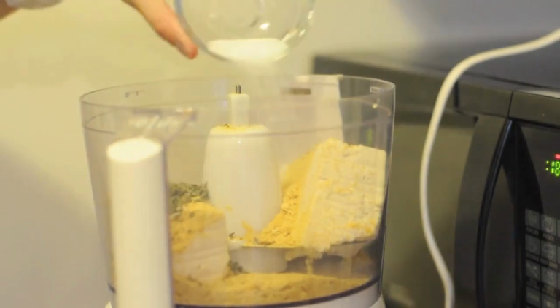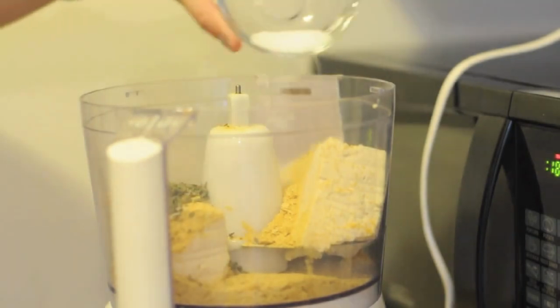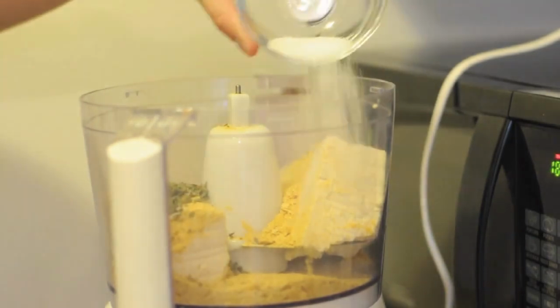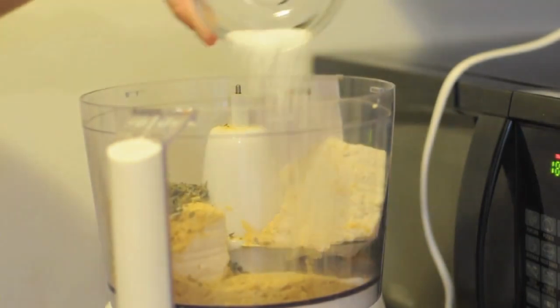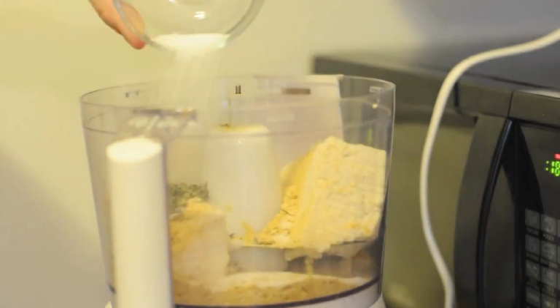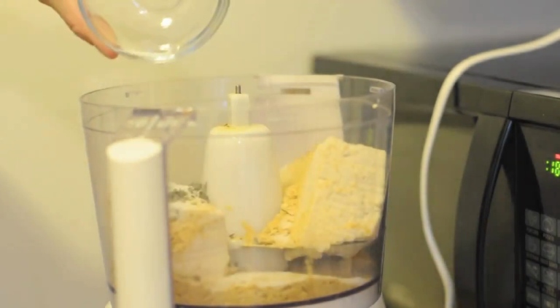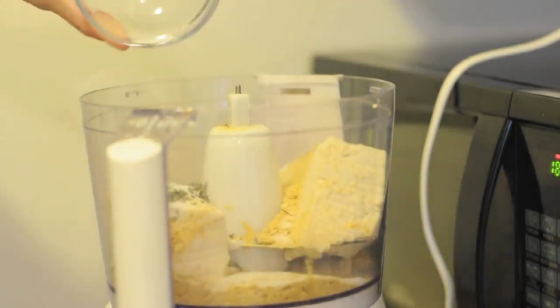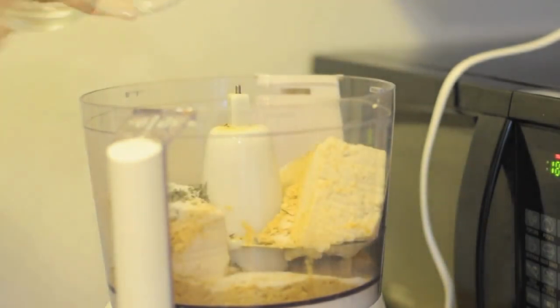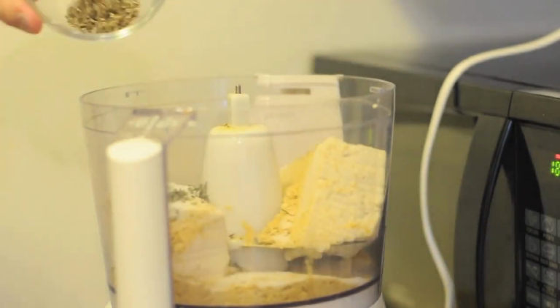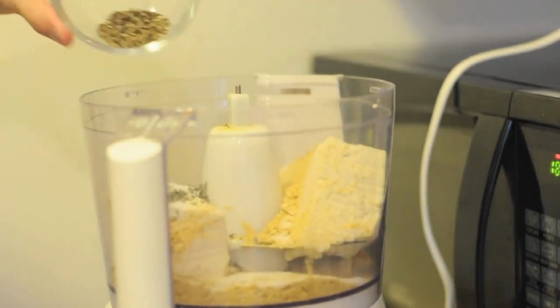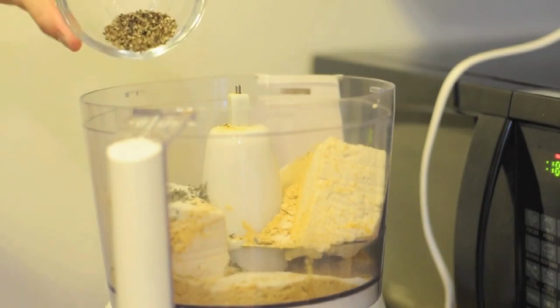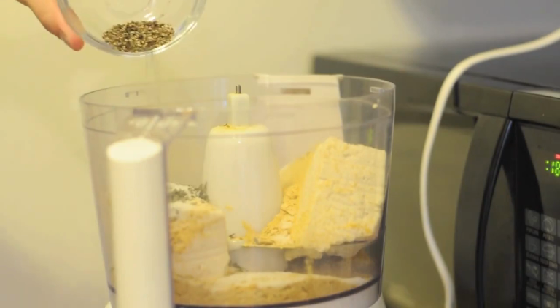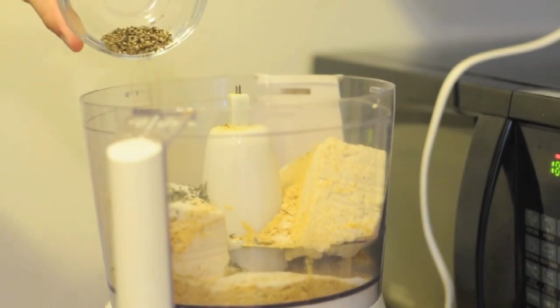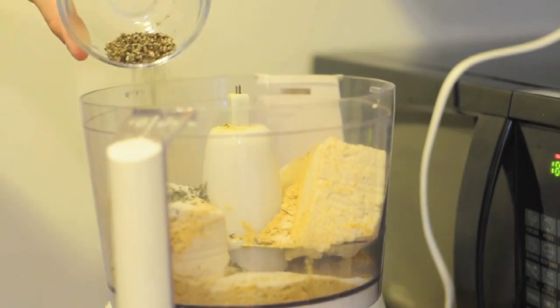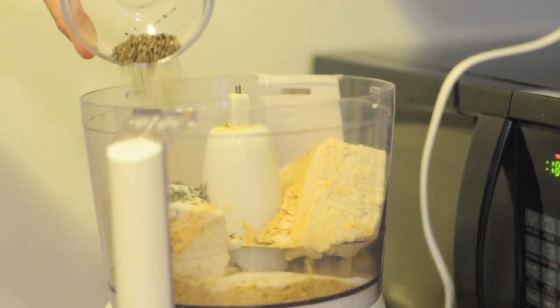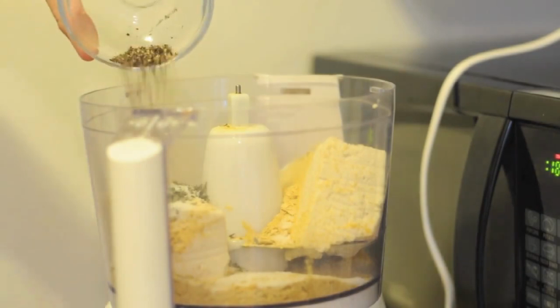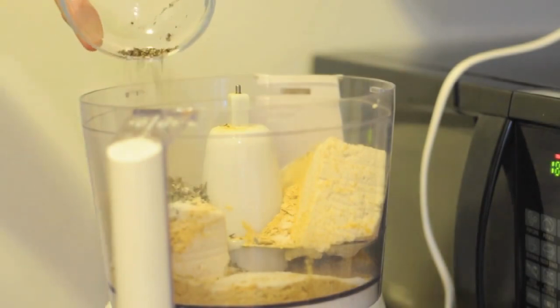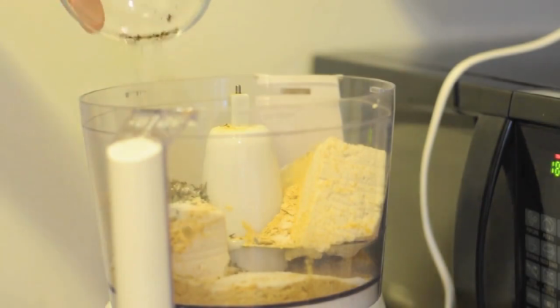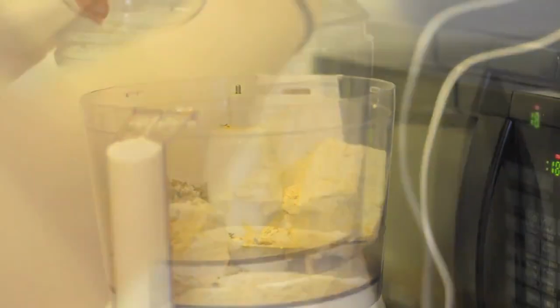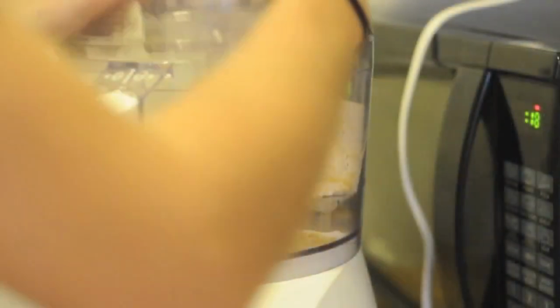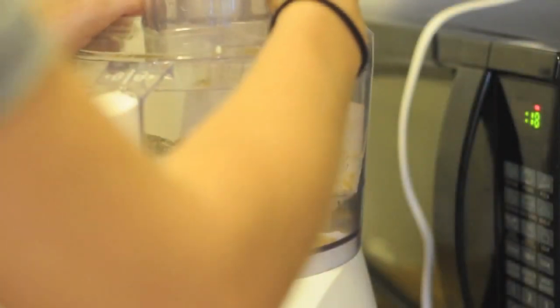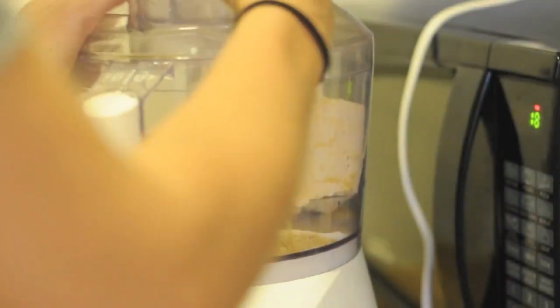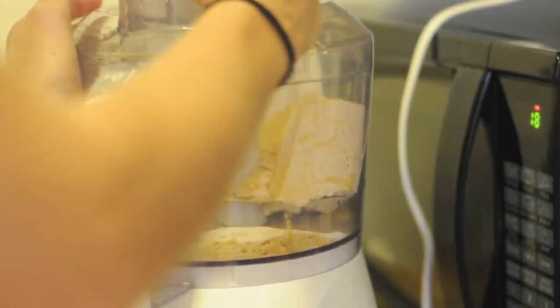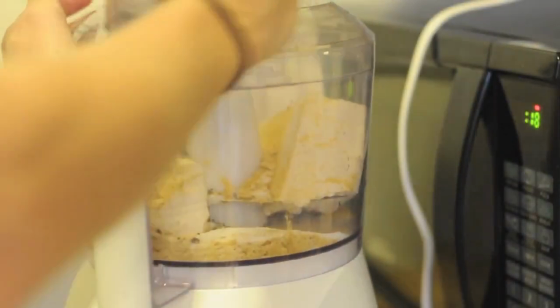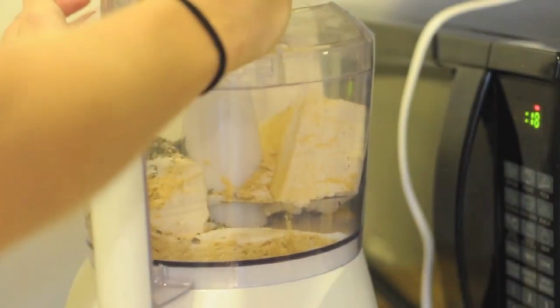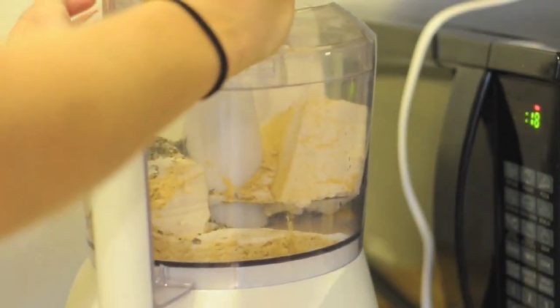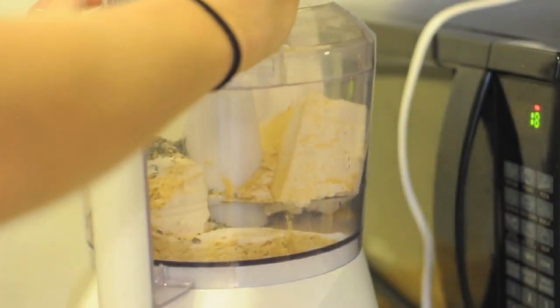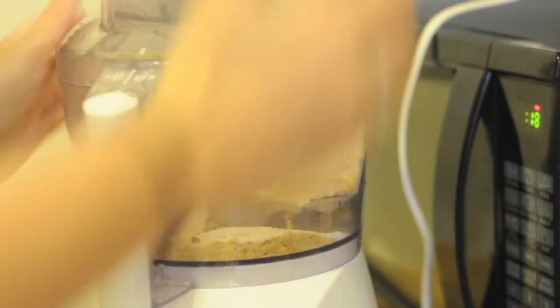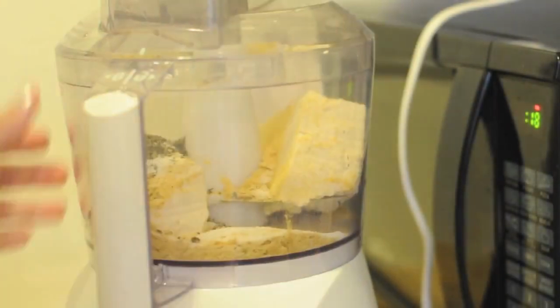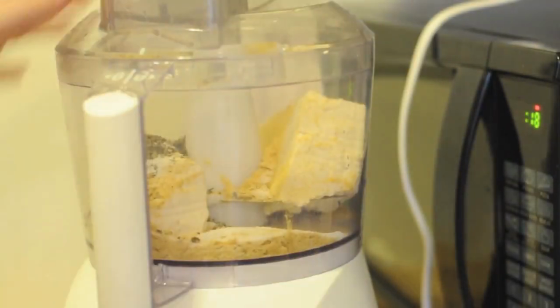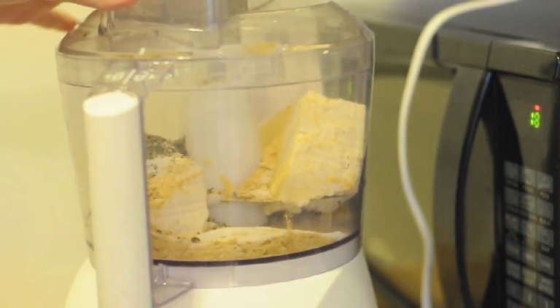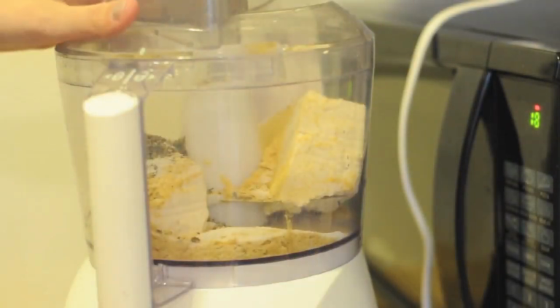Then add 1½ teaspoons of salt and 1 teaspoon of ground pepper. Then simply blend until smooth.